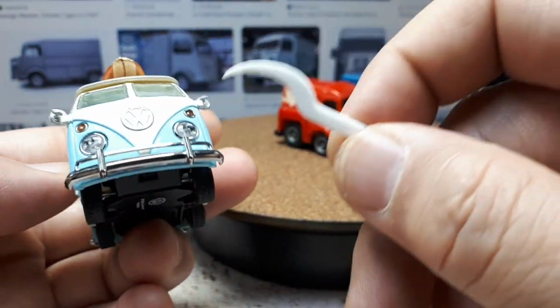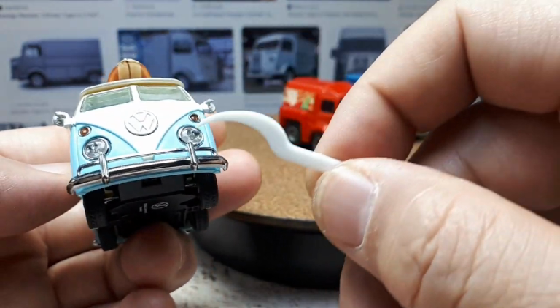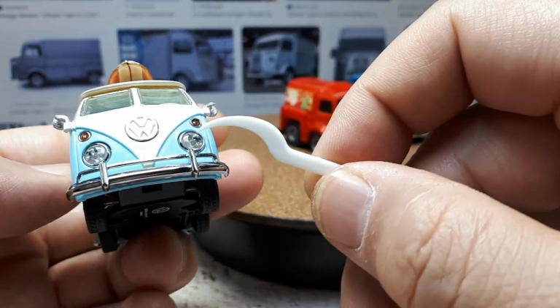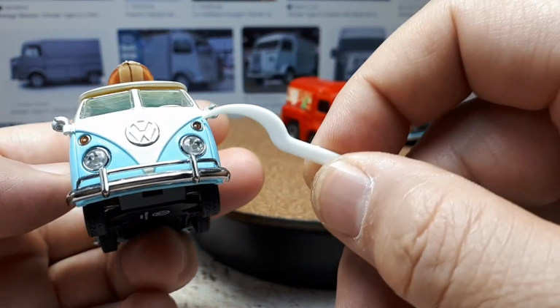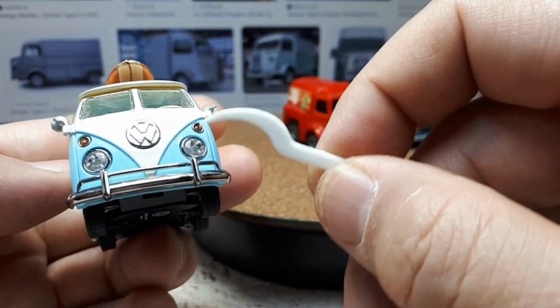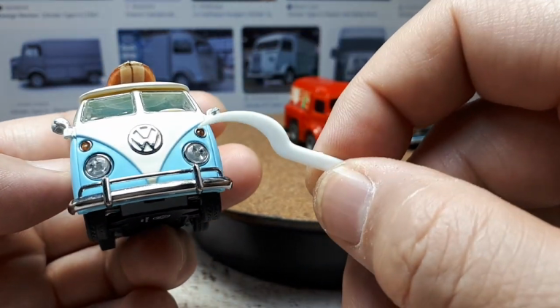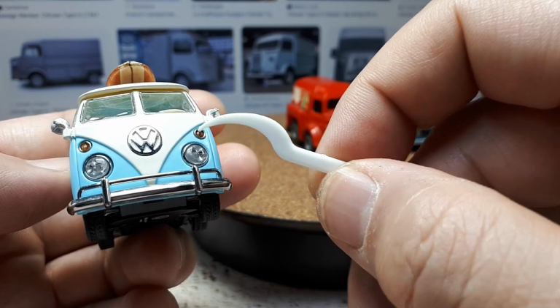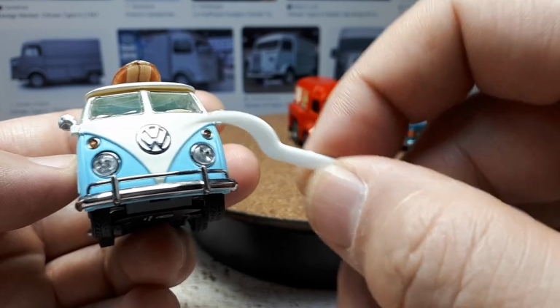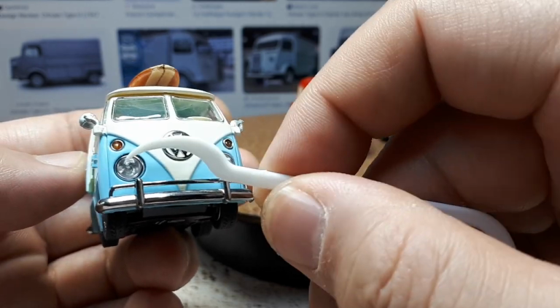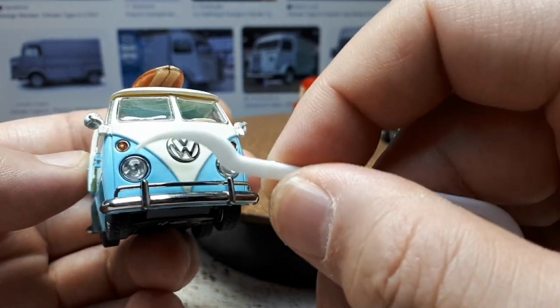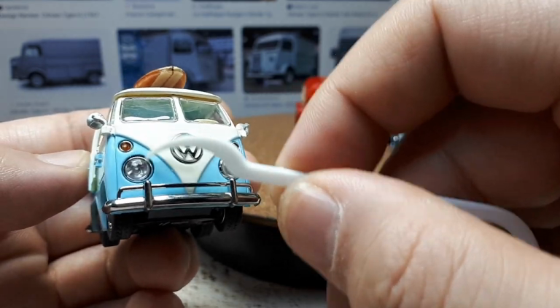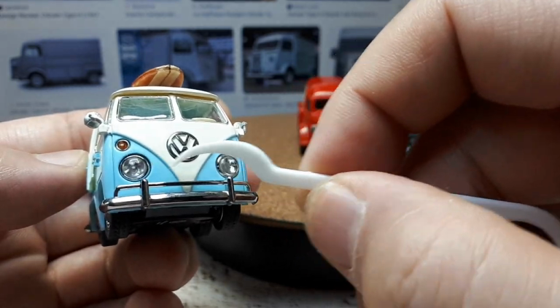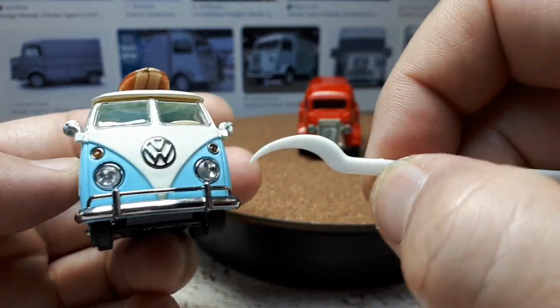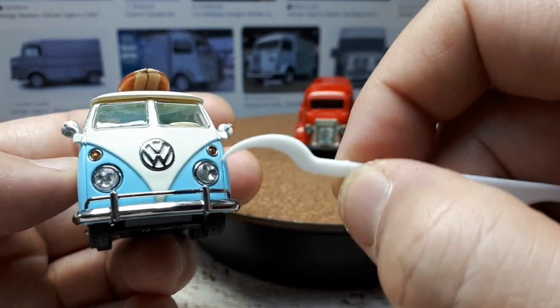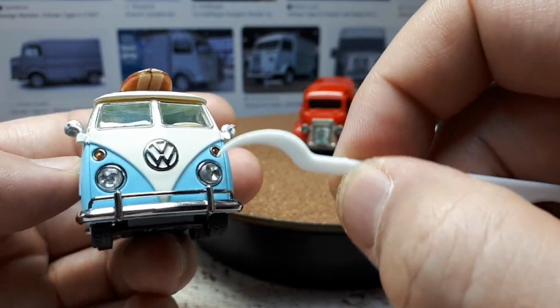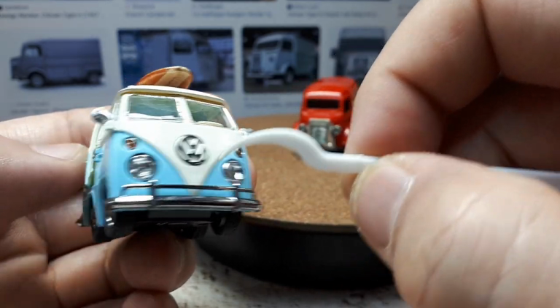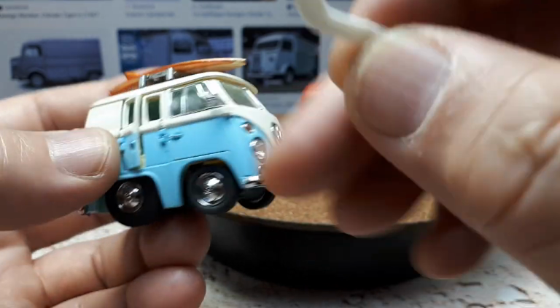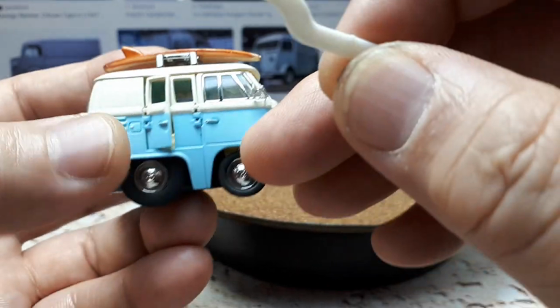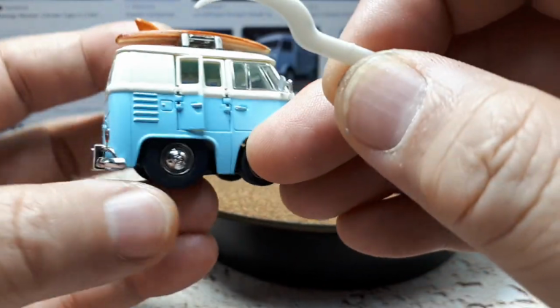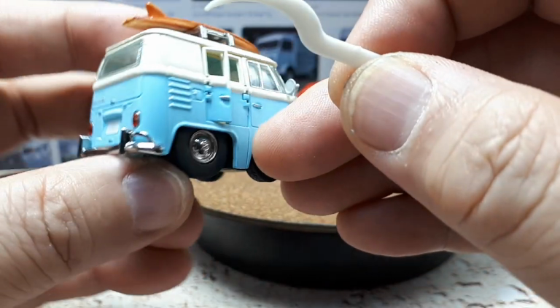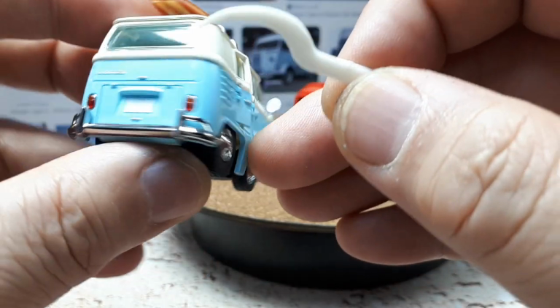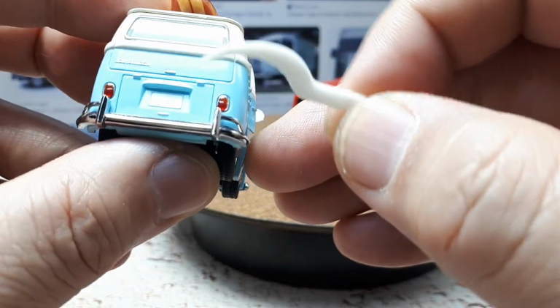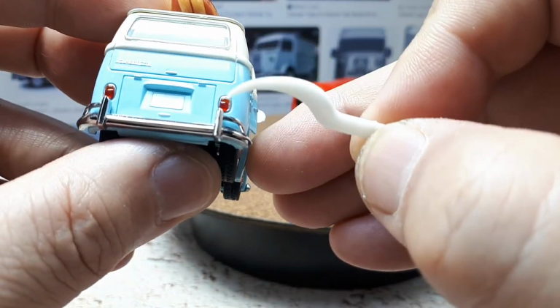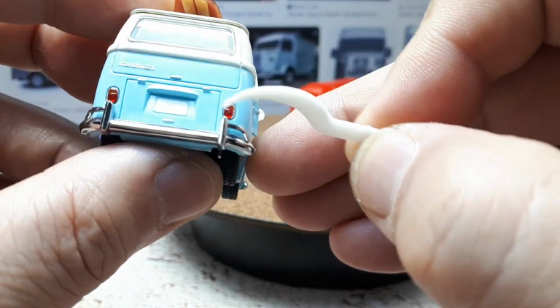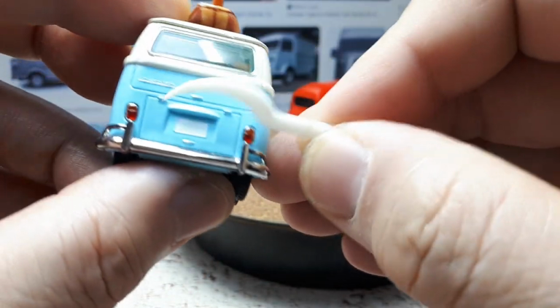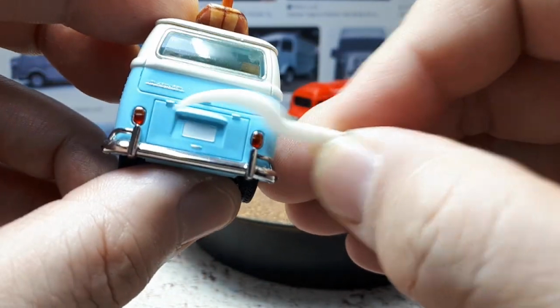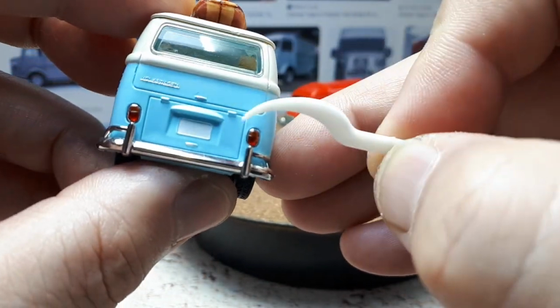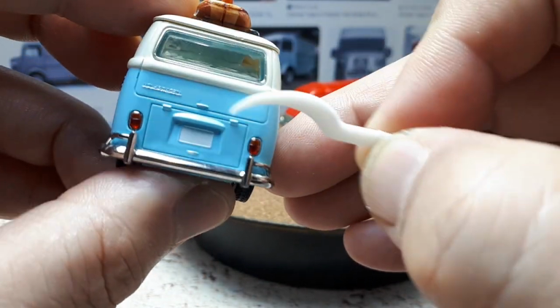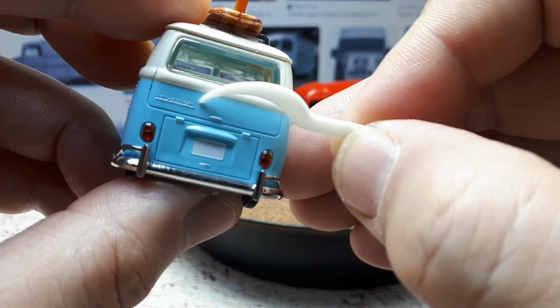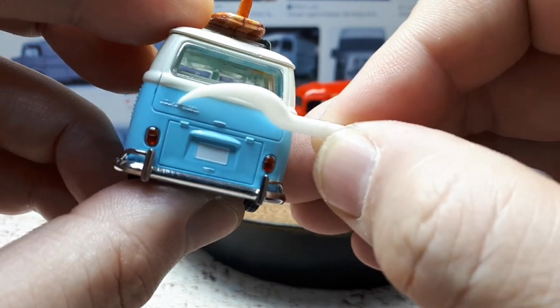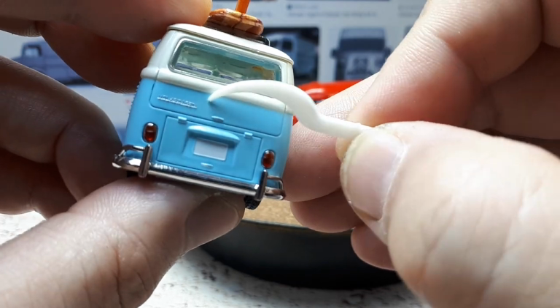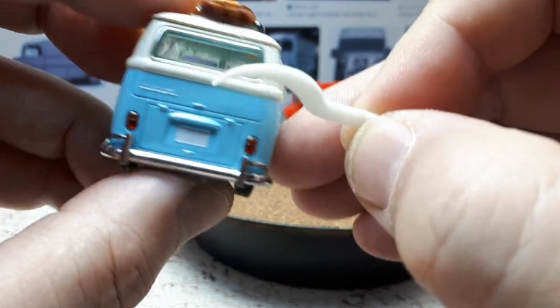And then it has transparent crystal-like headlights and taillights, and badging as well.